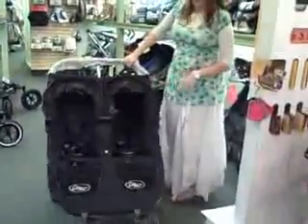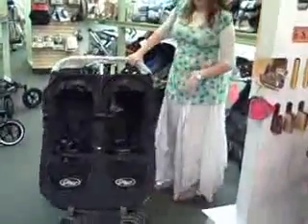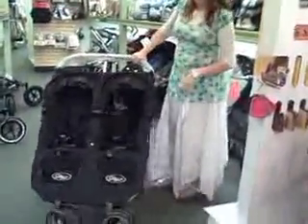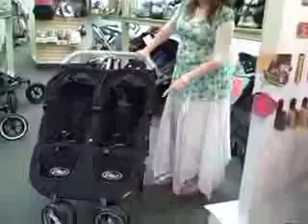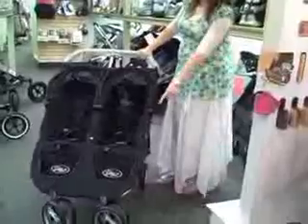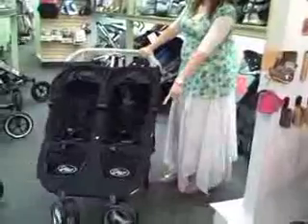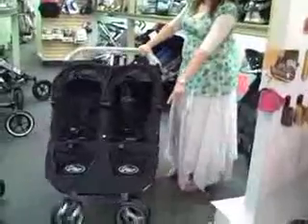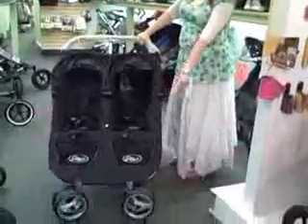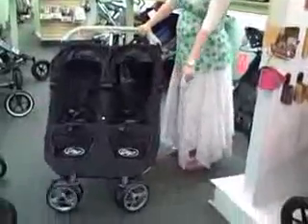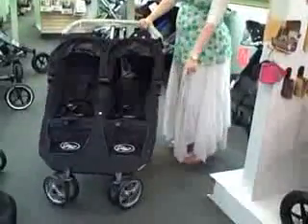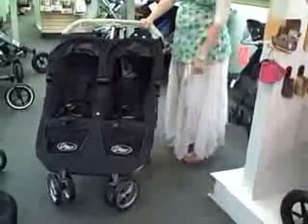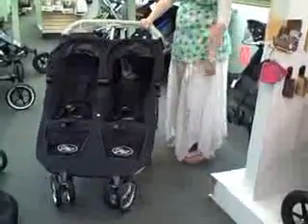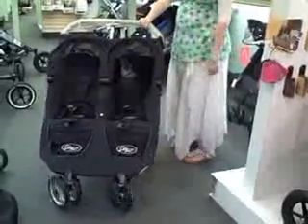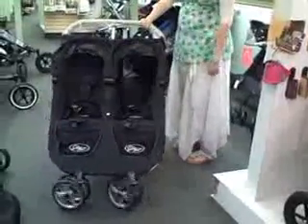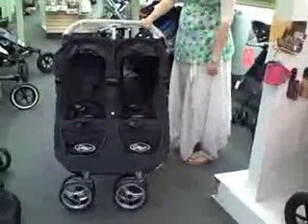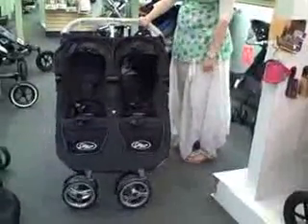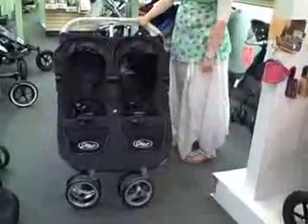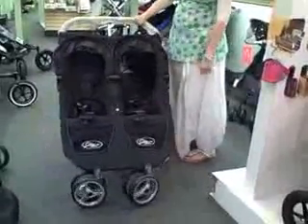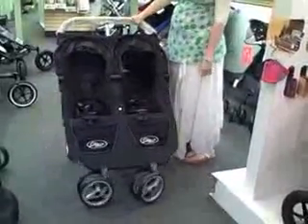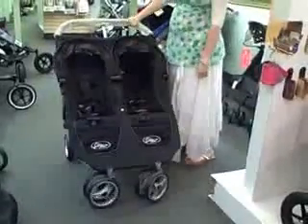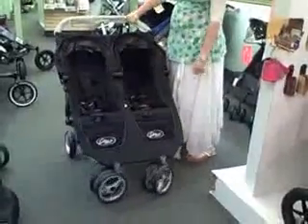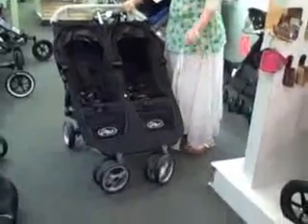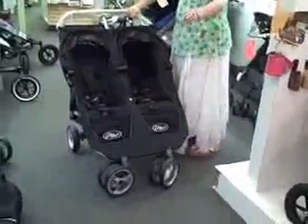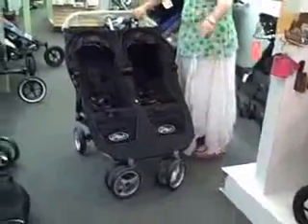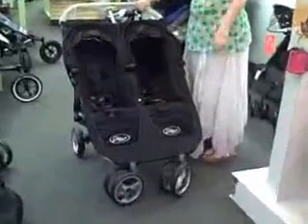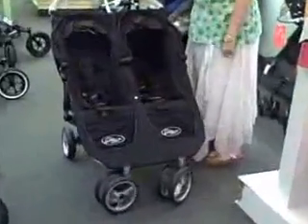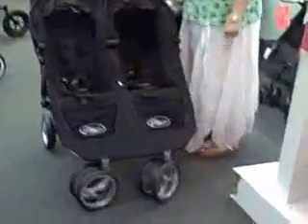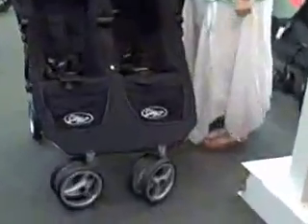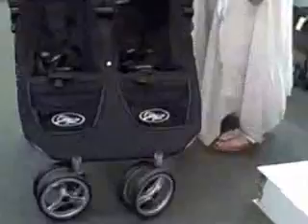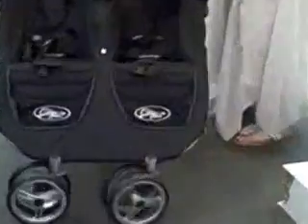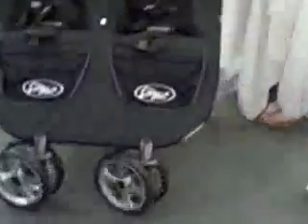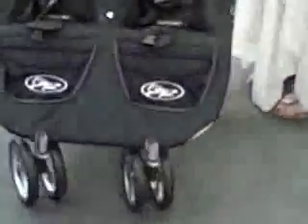The wheels in front are swivel wheels and they also lock in case you are on the boardwalk or want to walk with it.